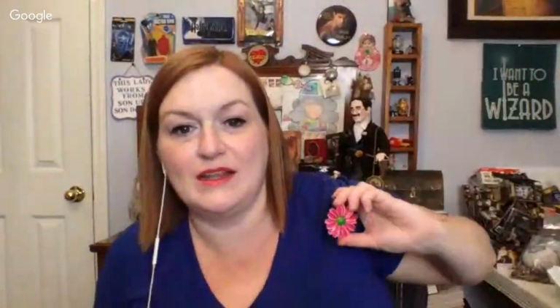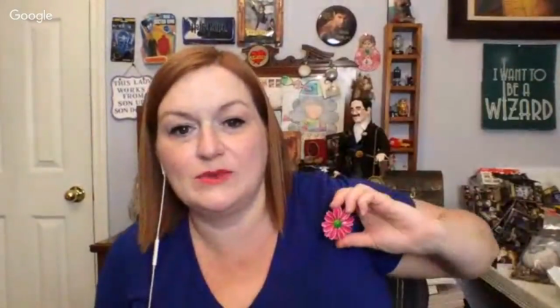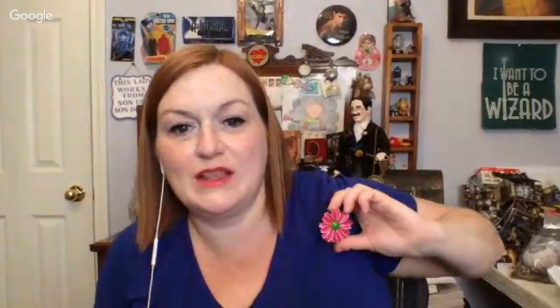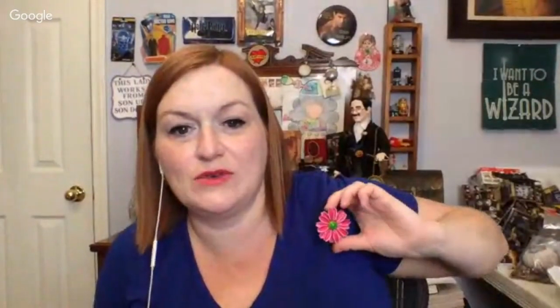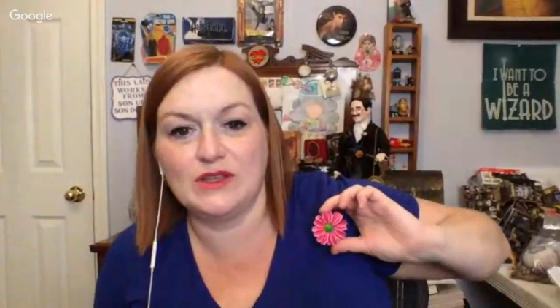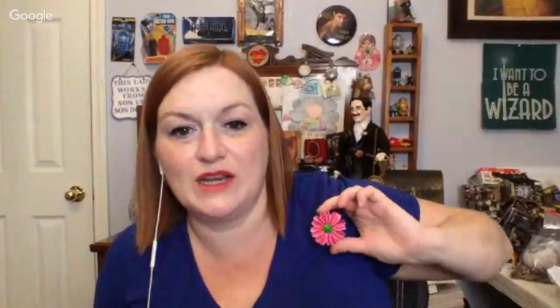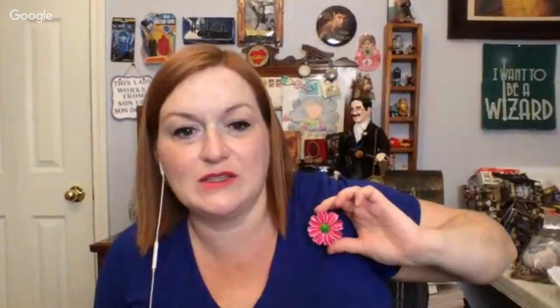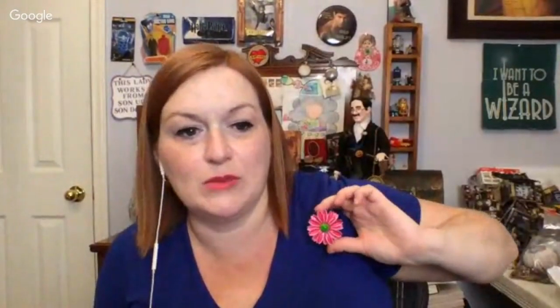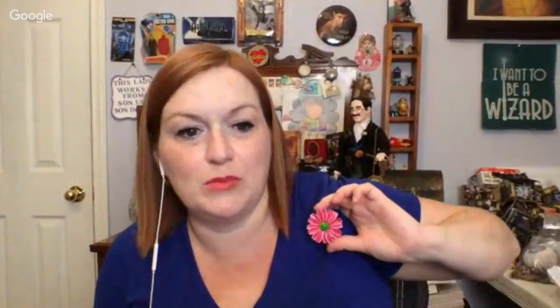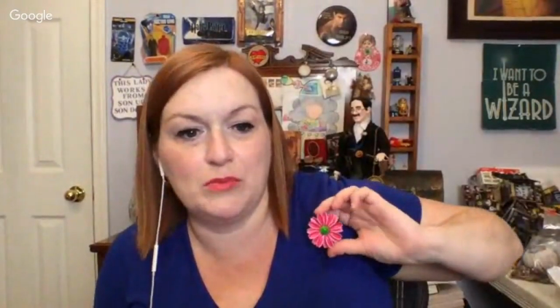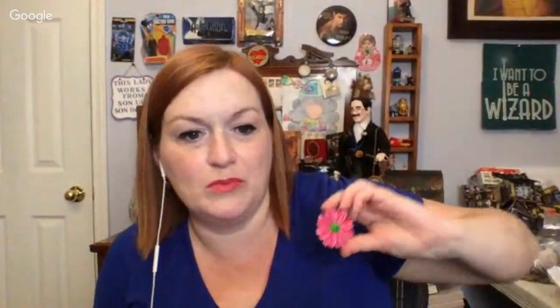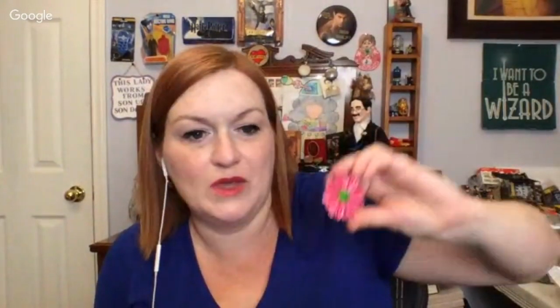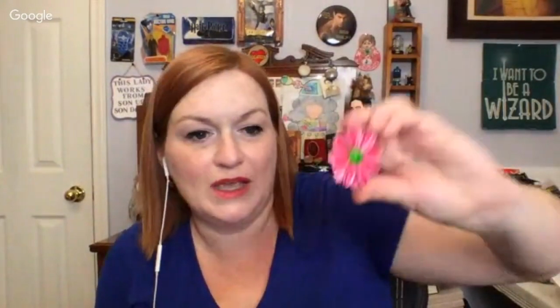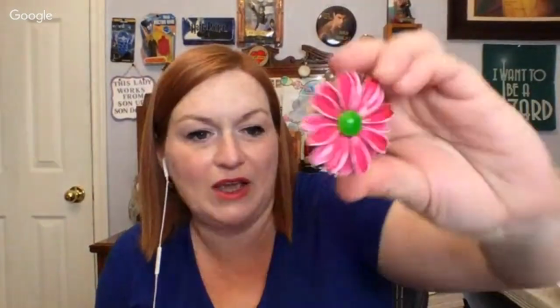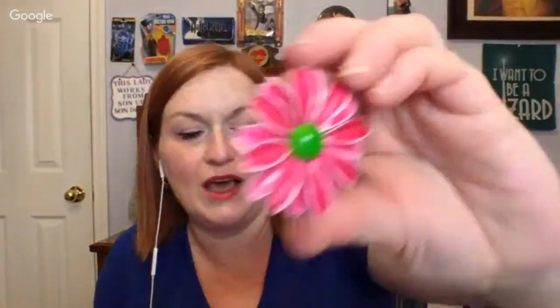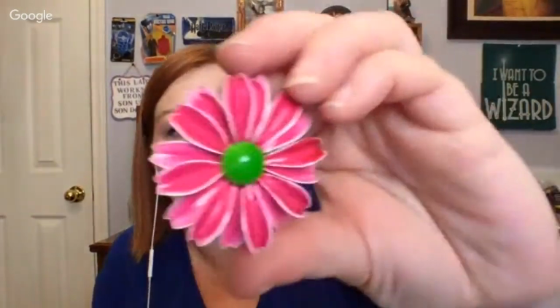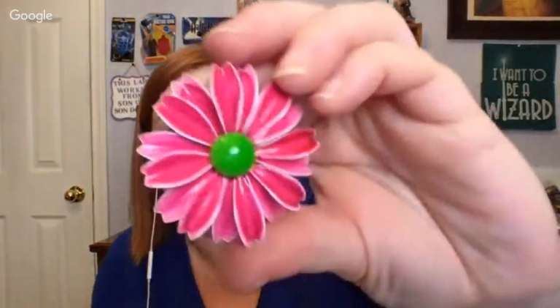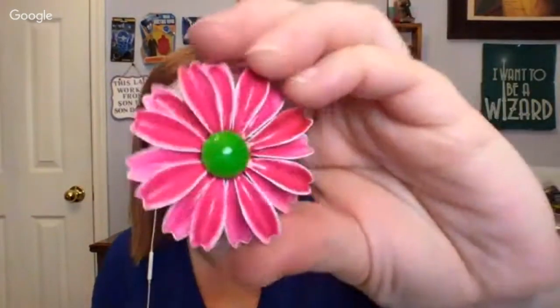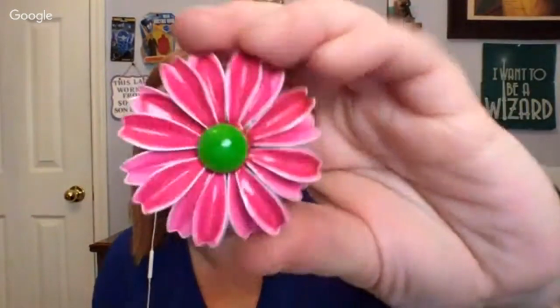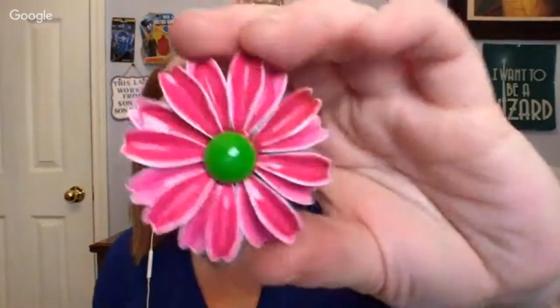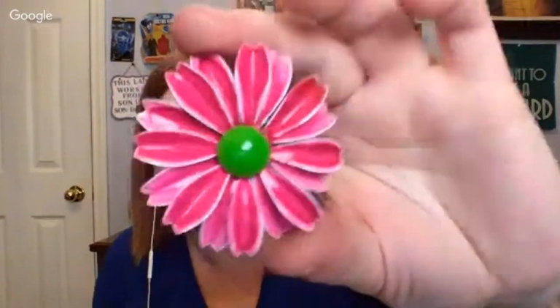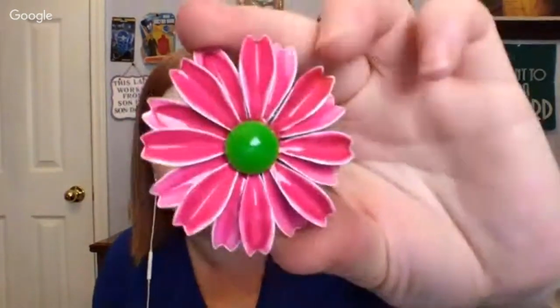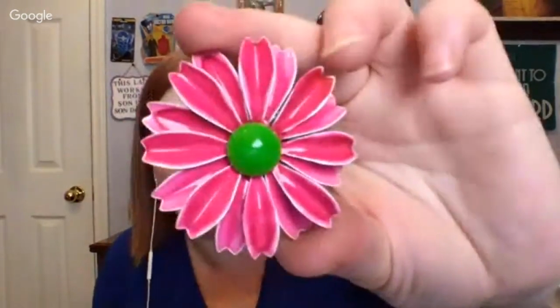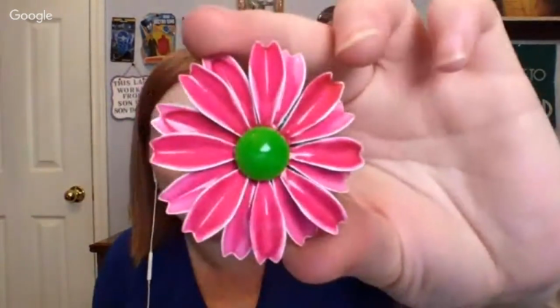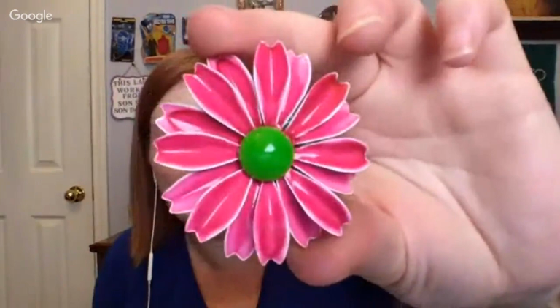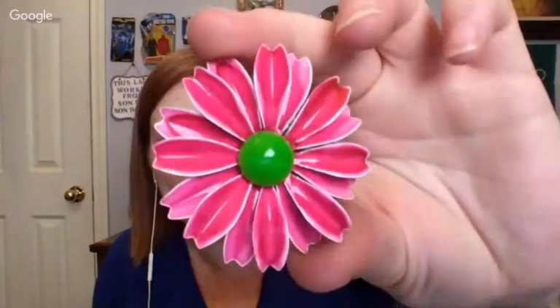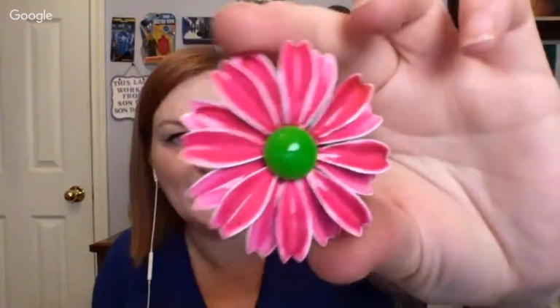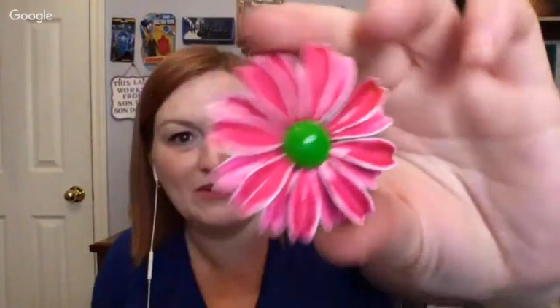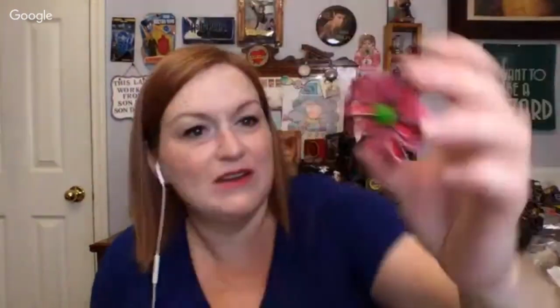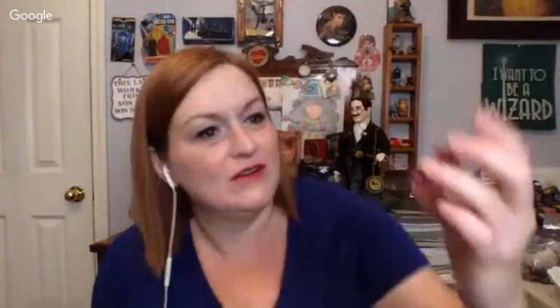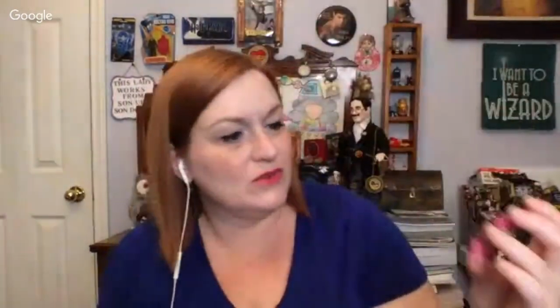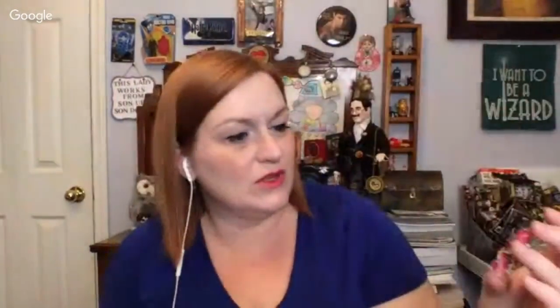Wouldn't that look really nice on a jacket or a coat, a big coat? Really pretty.